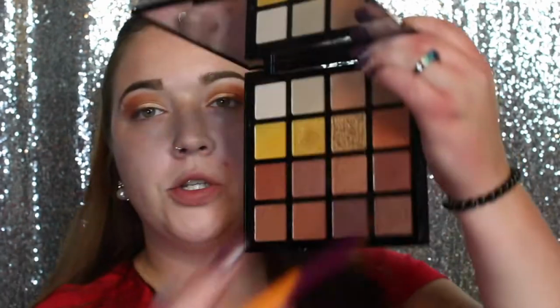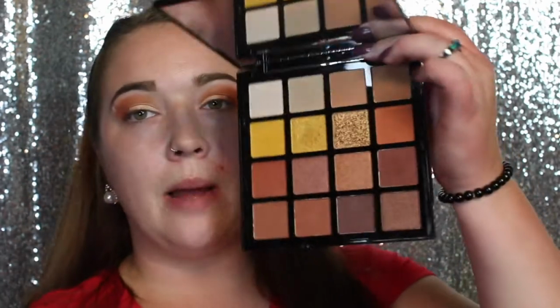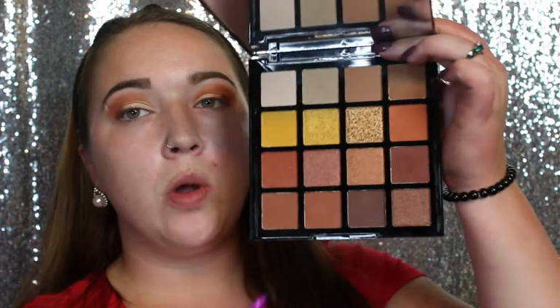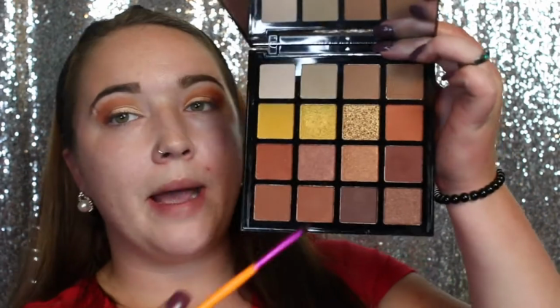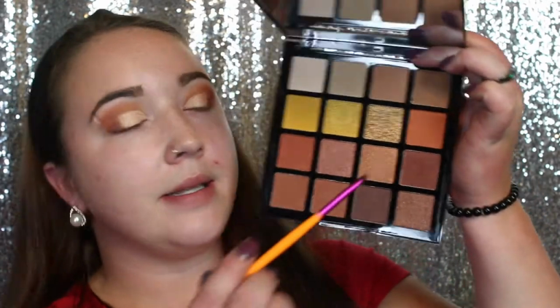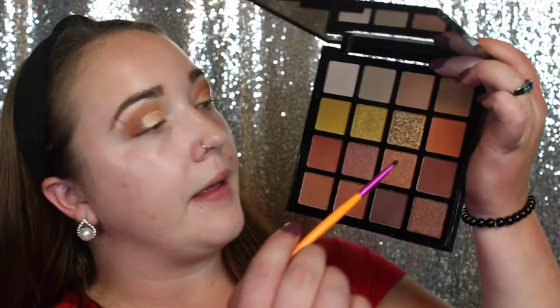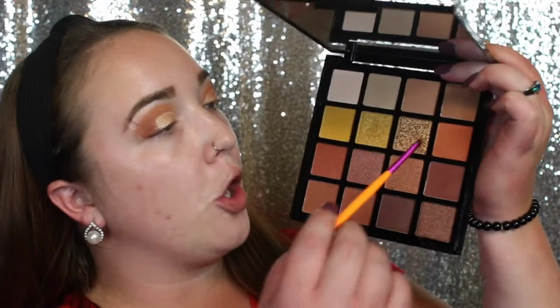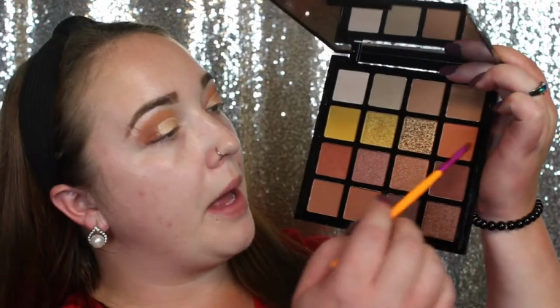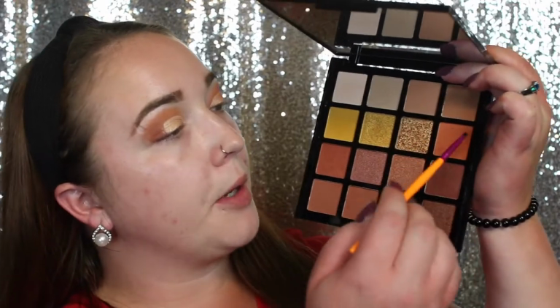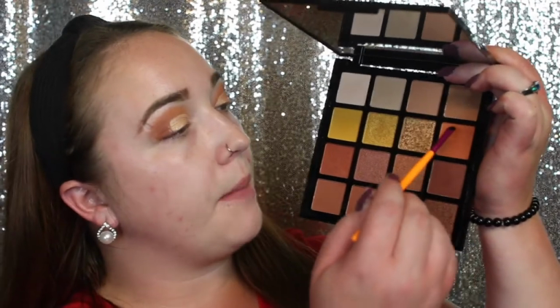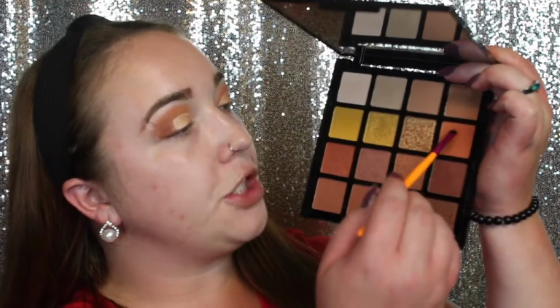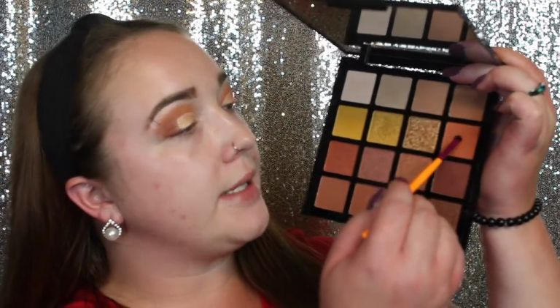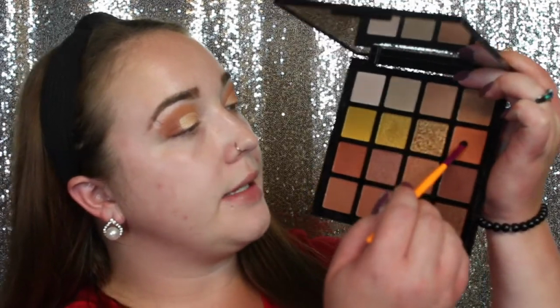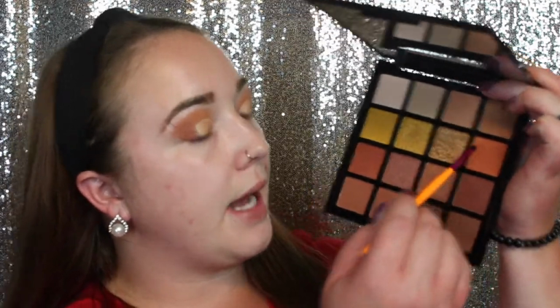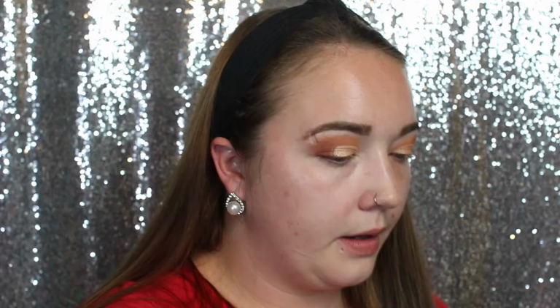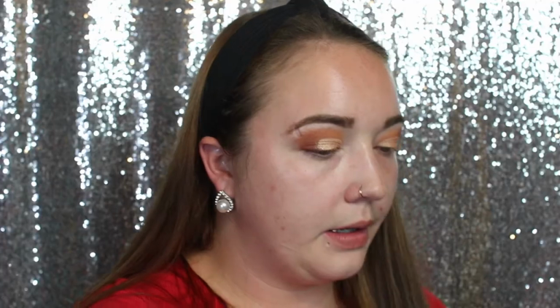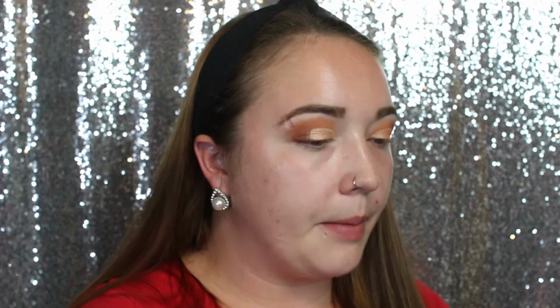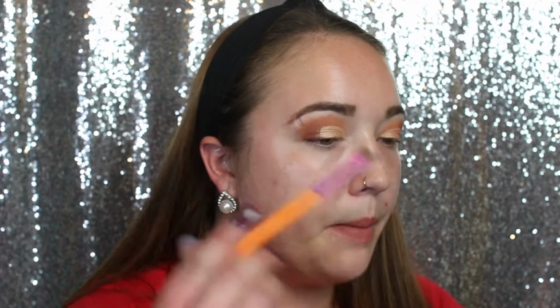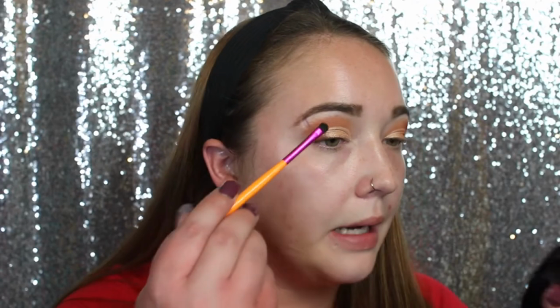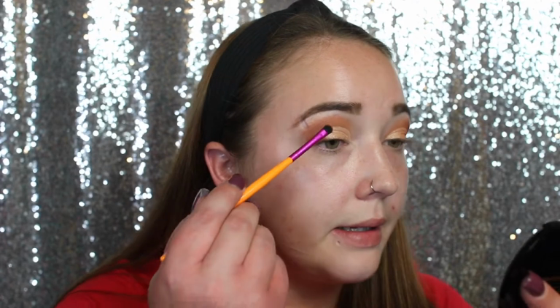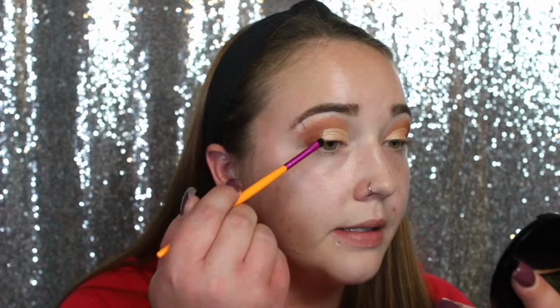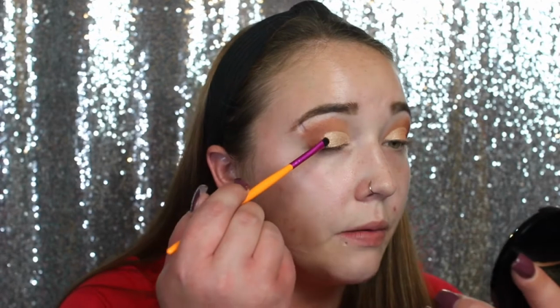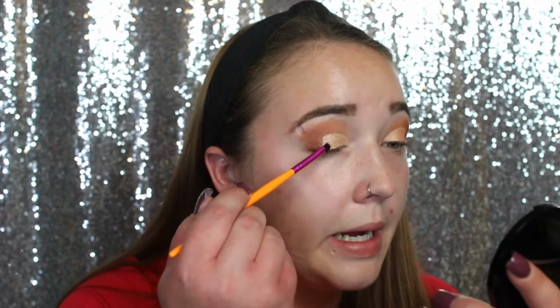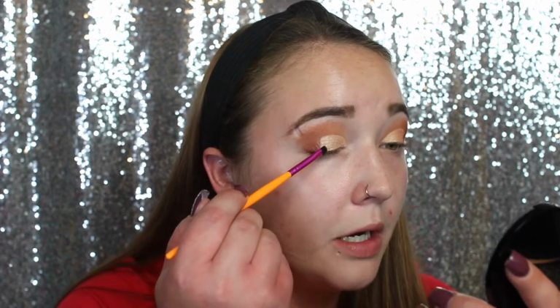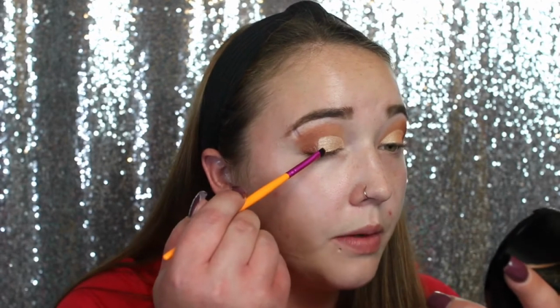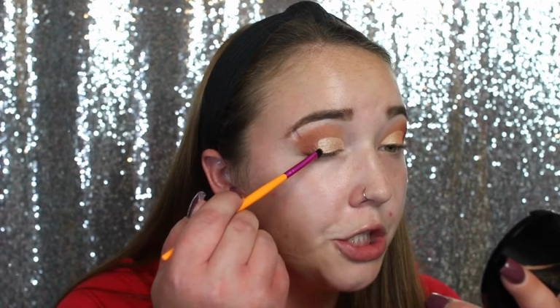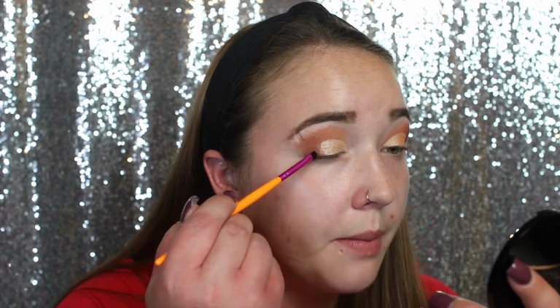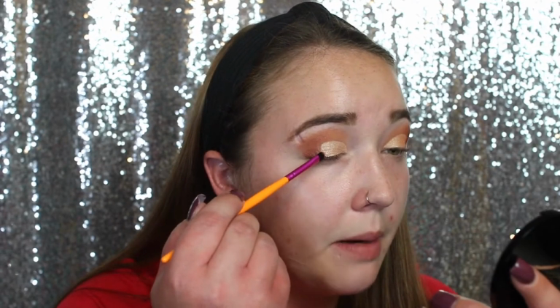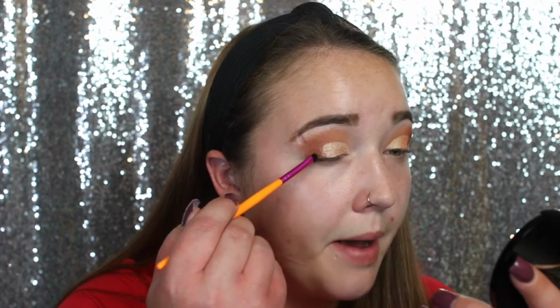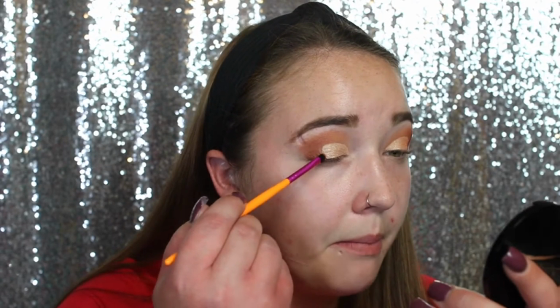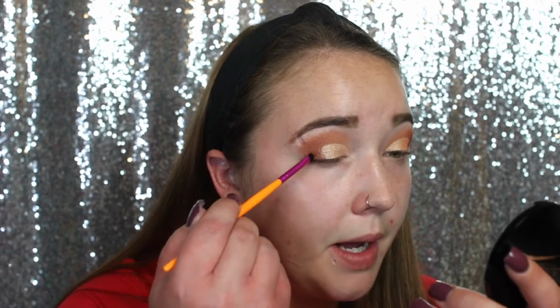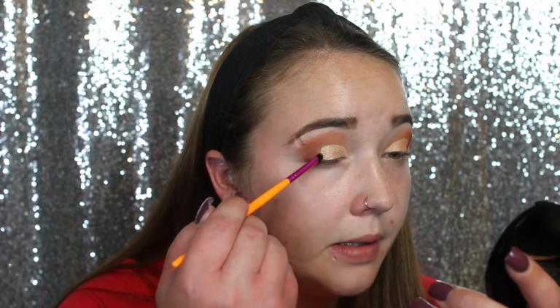Now I'm going back into the LA Girl palette to grab the shade Sunset, and I'm going to pack that right where the shimmer and matte meet.